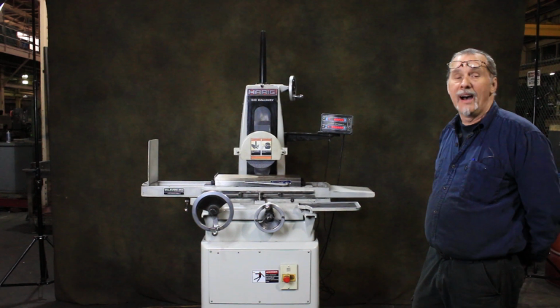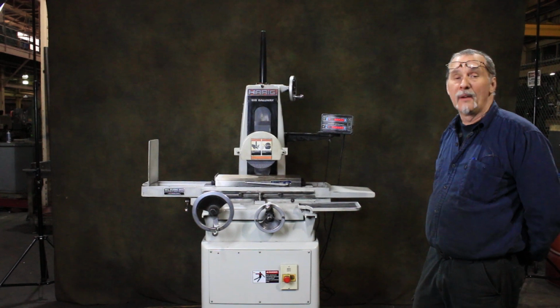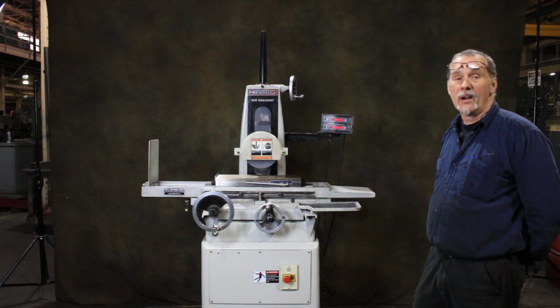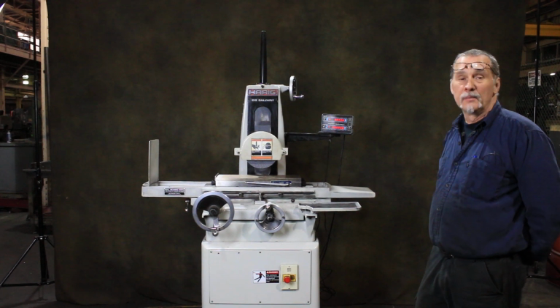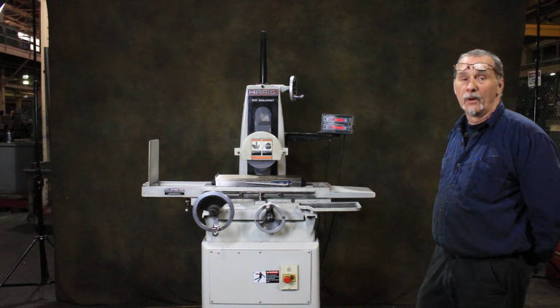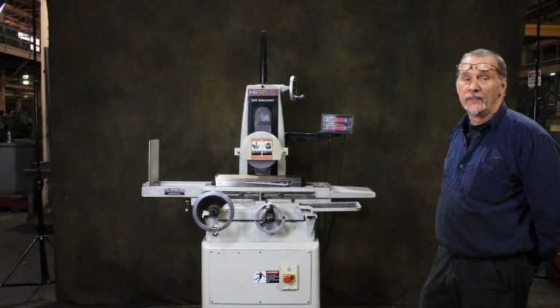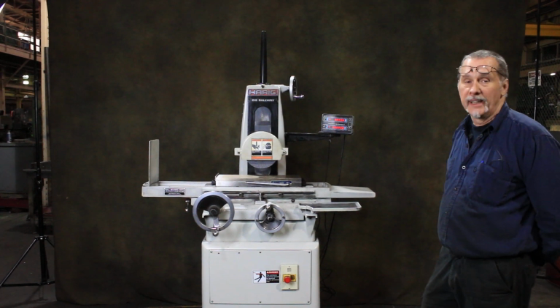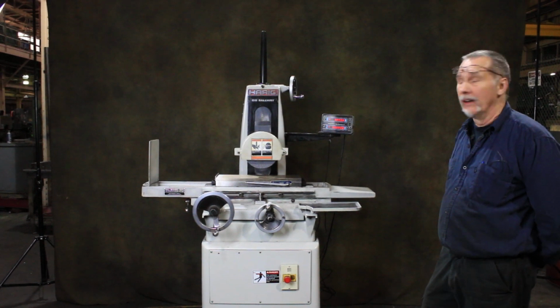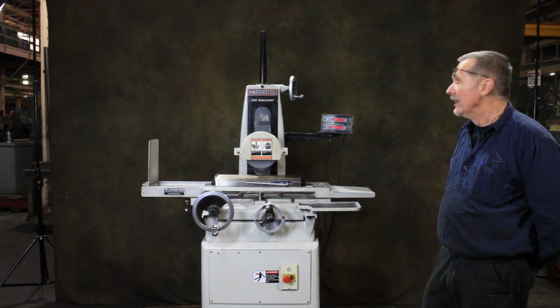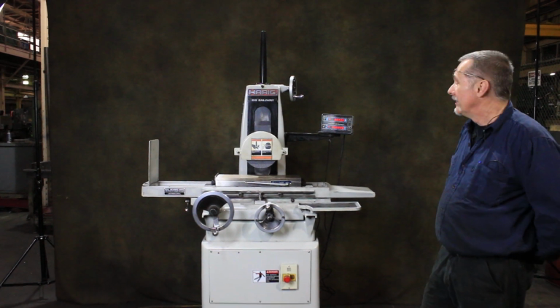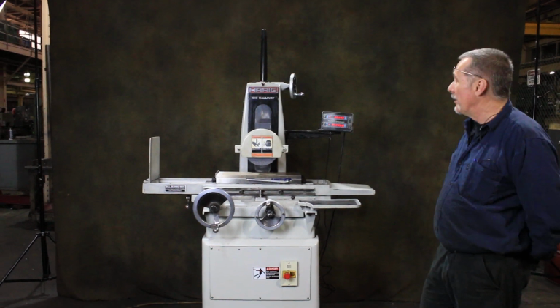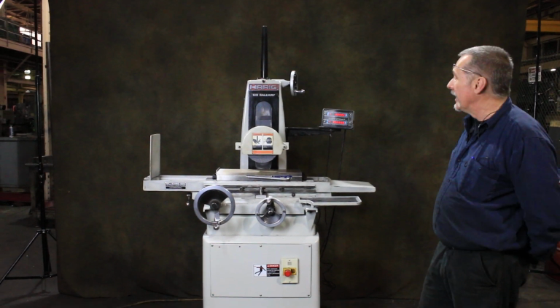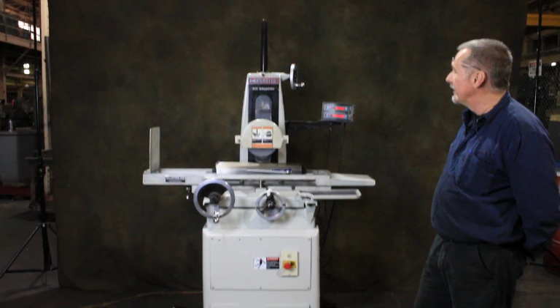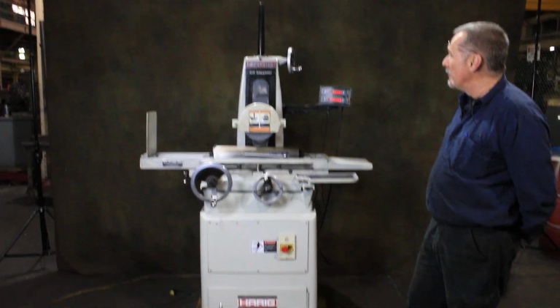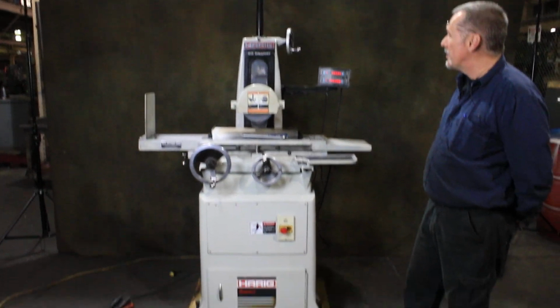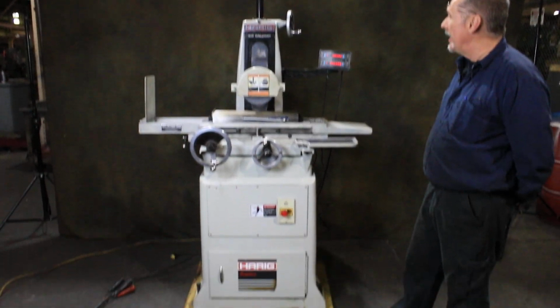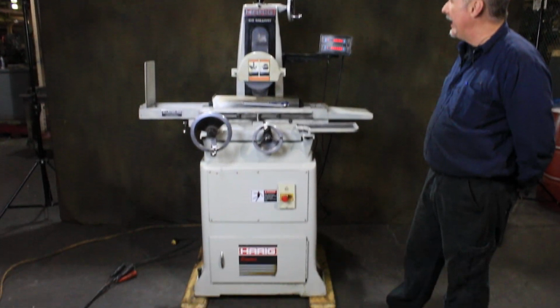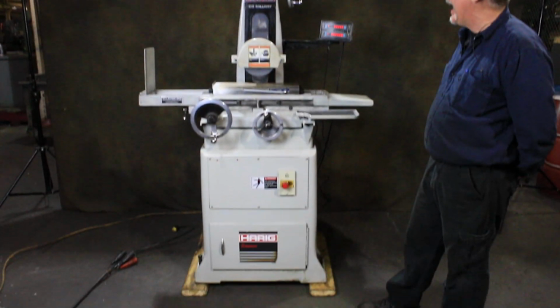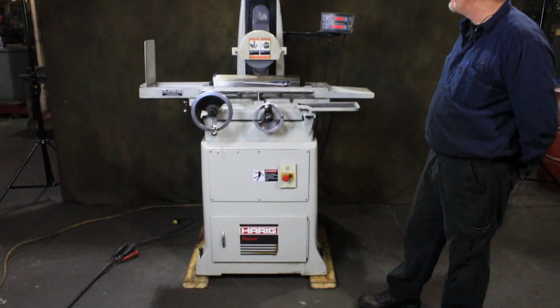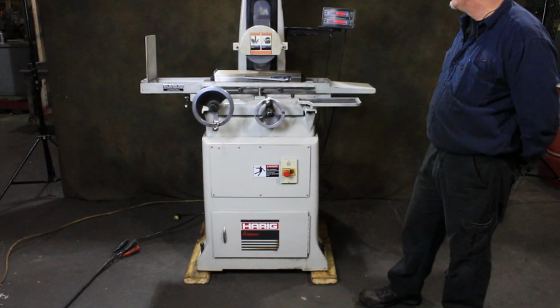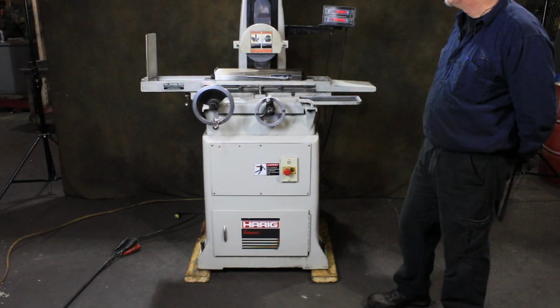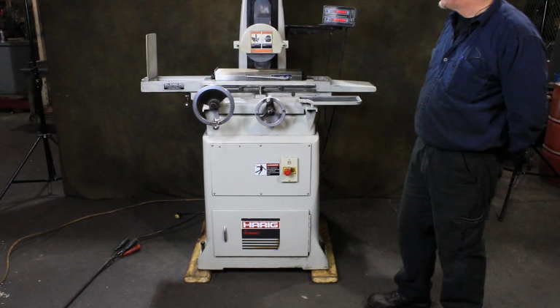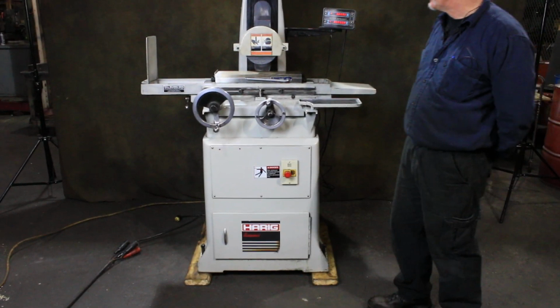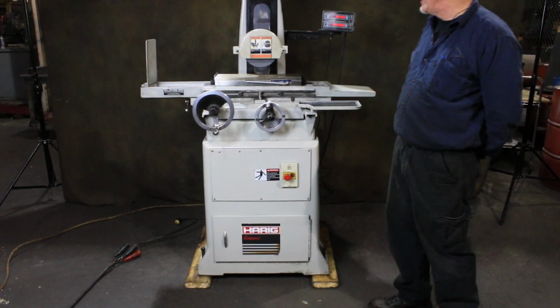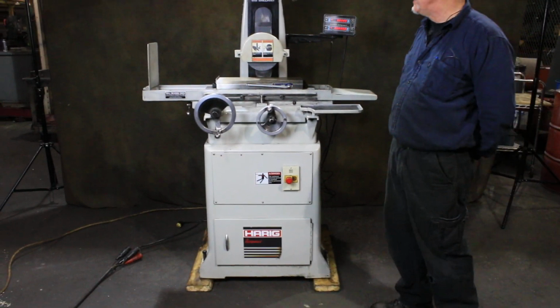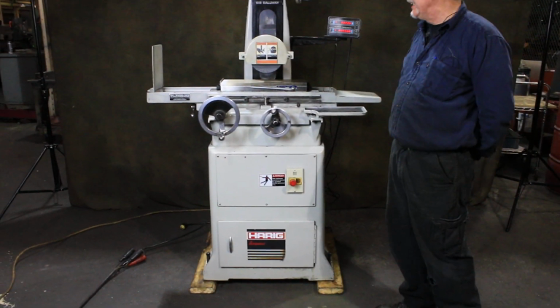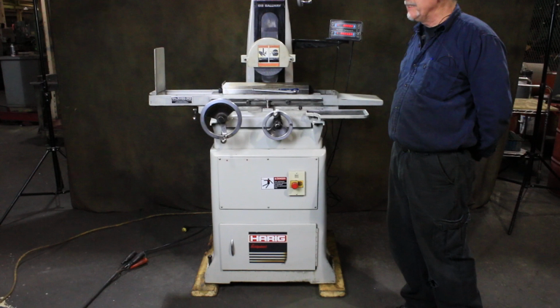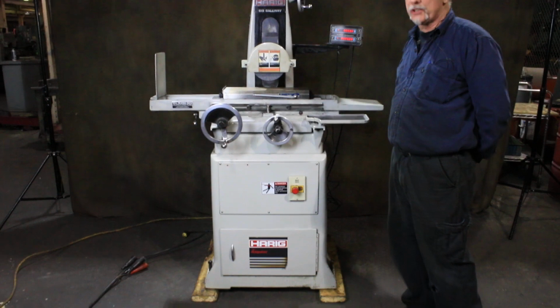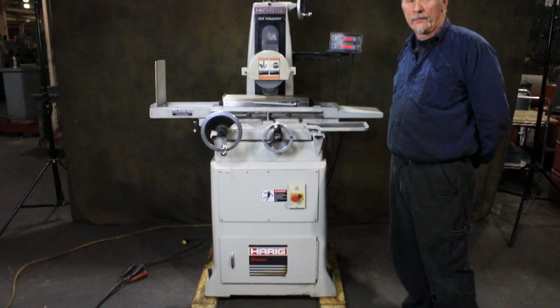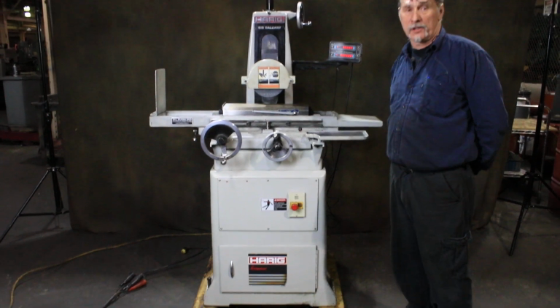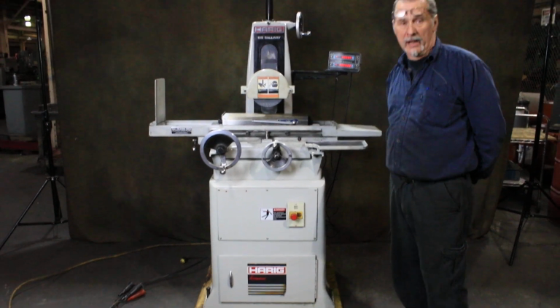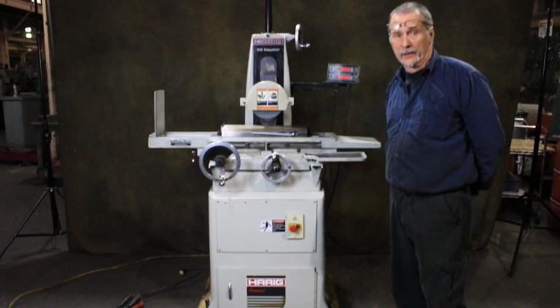Hi, welcome to our video. Today we're going to demonstrate a Harig 618 Surface Grinder.